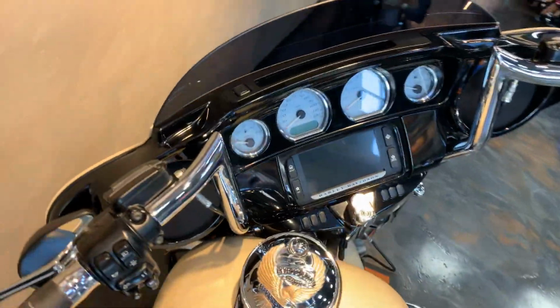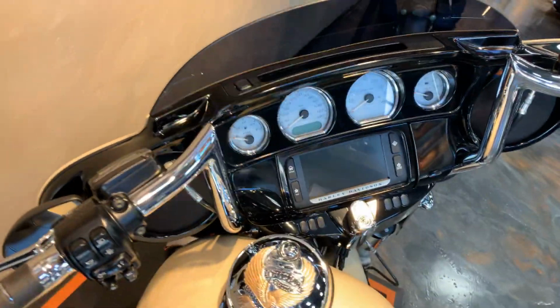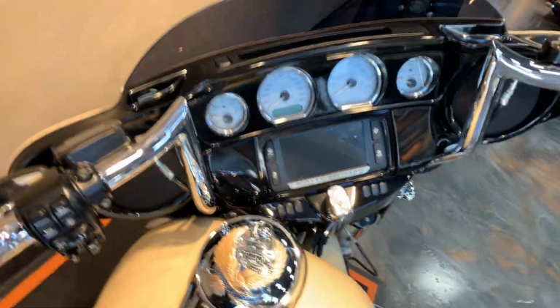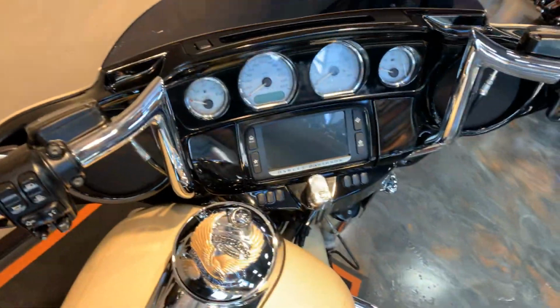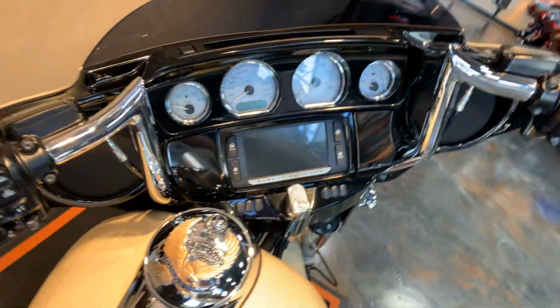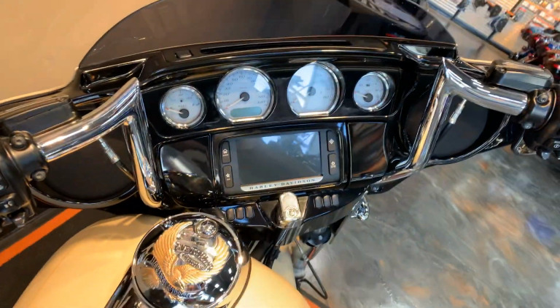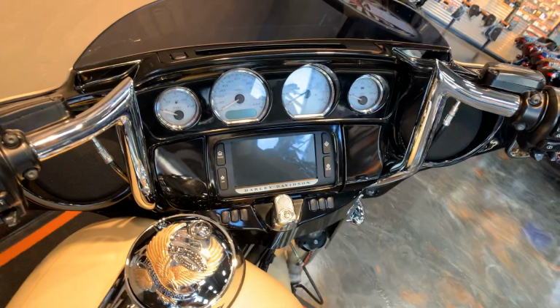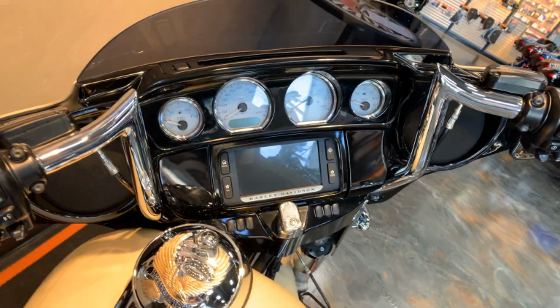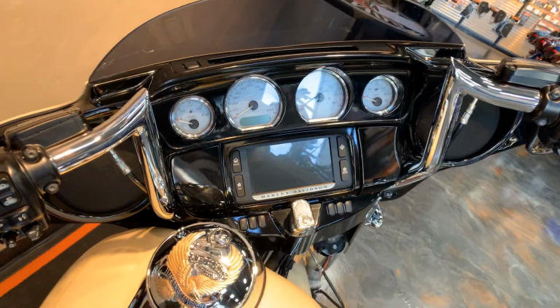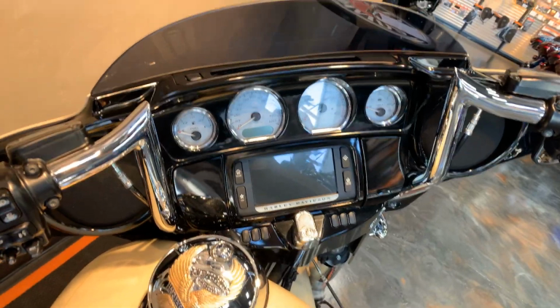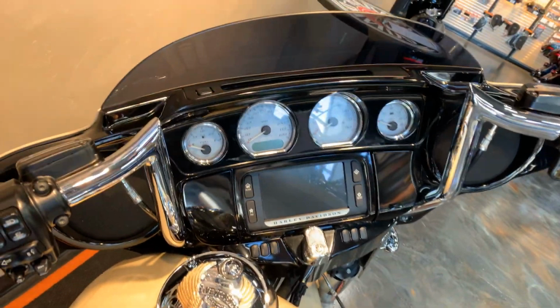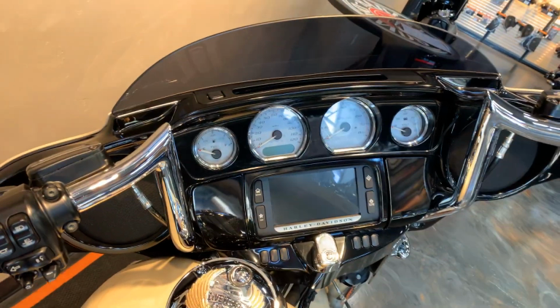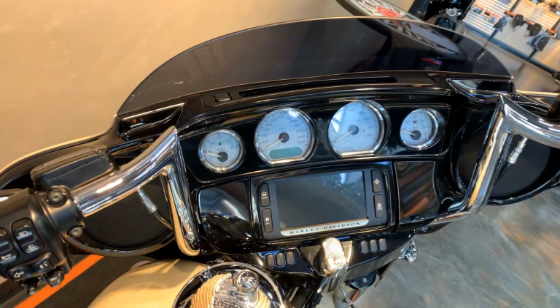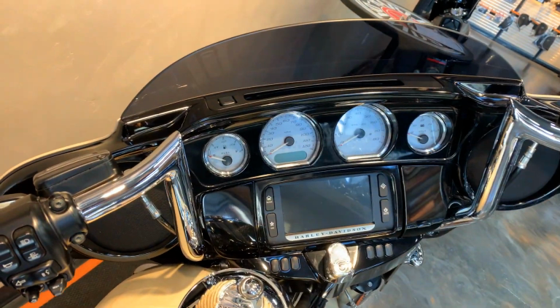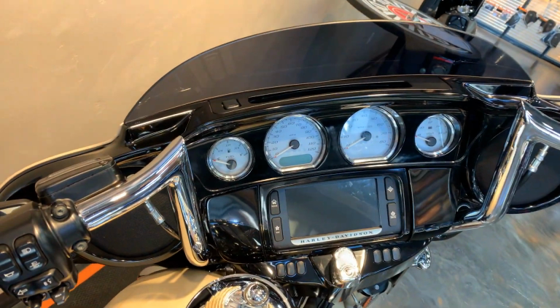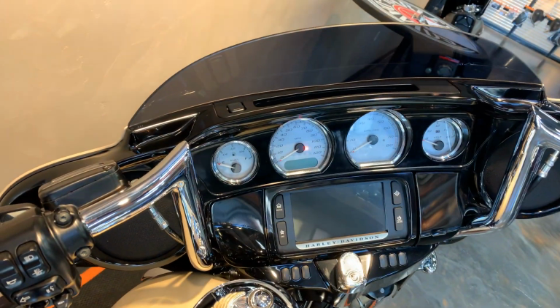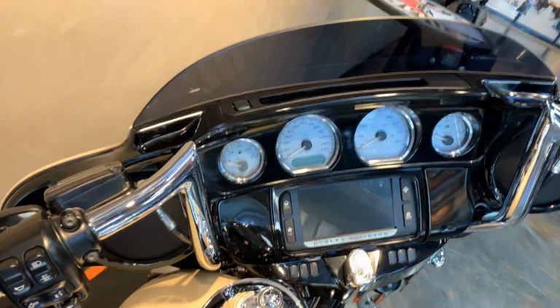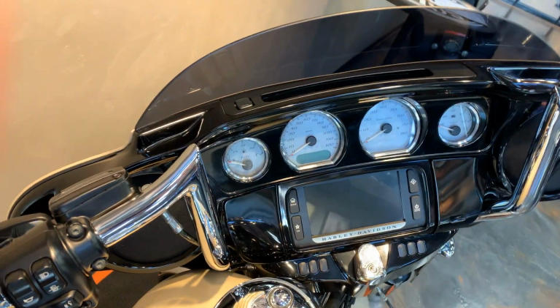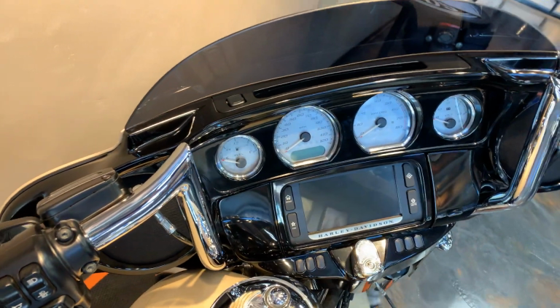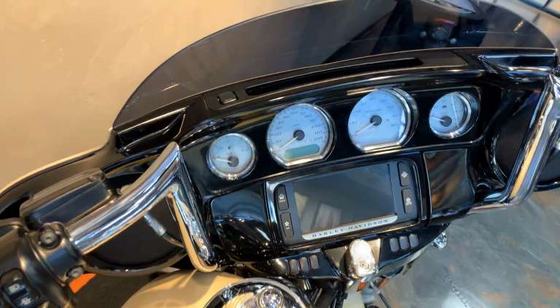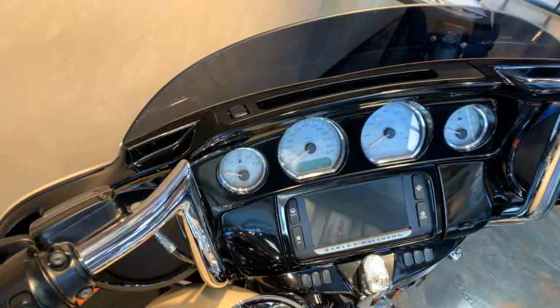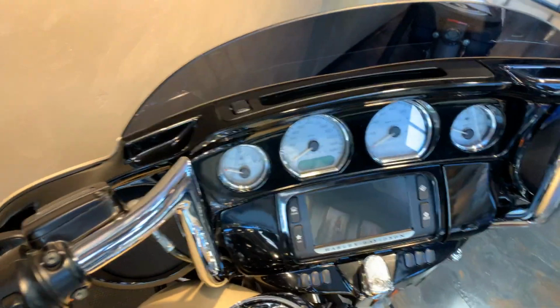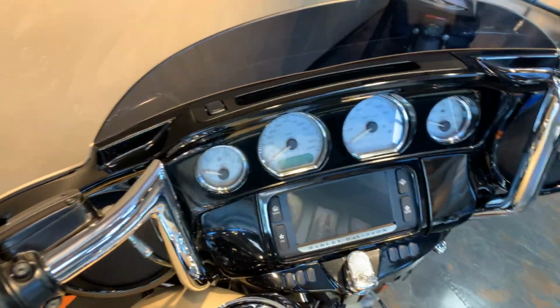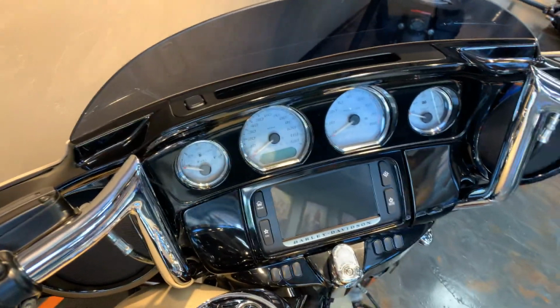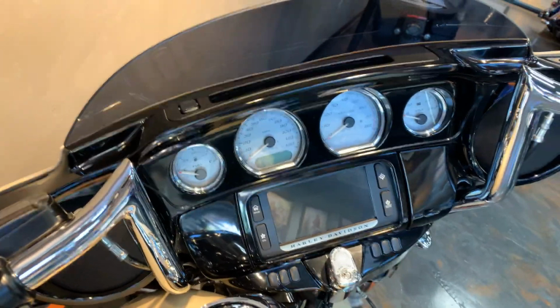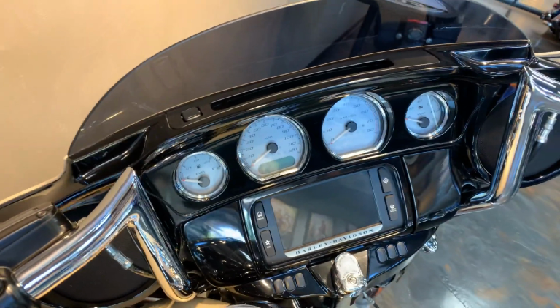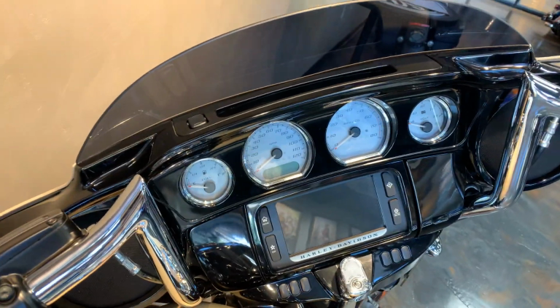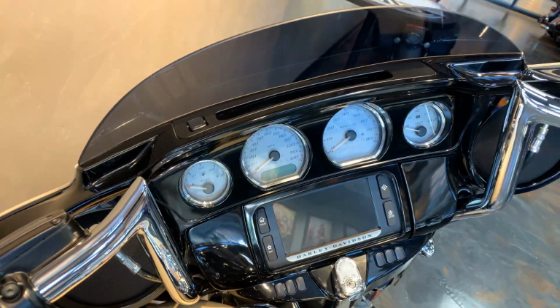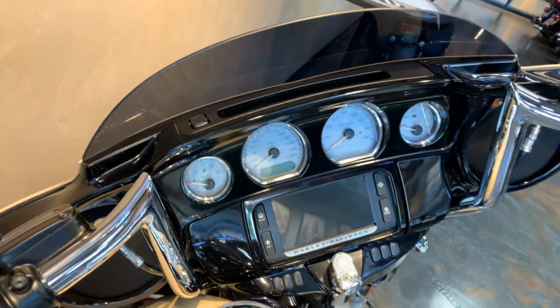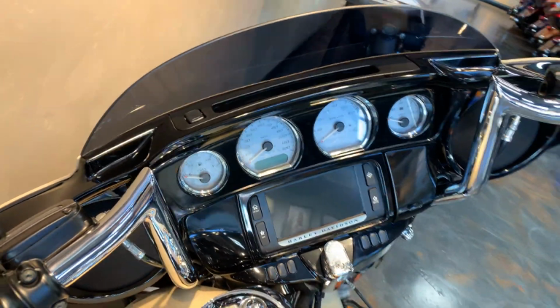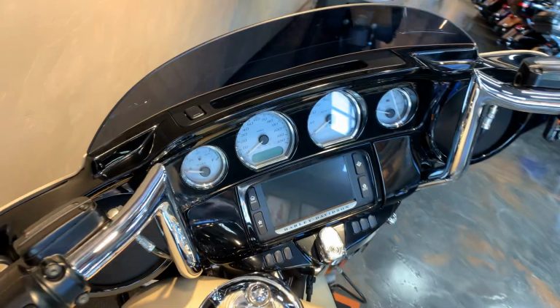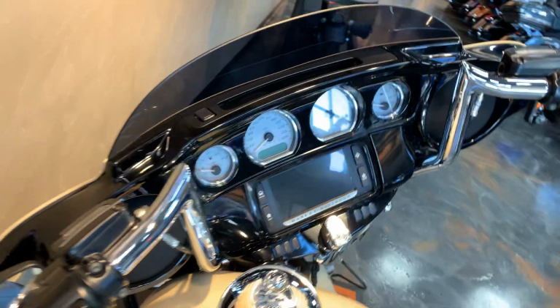With it being a Street Glide Special, it'll have the painted inner fairing. It'll have ABS, security, cruise — the whole nine.